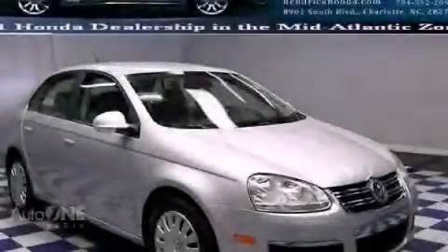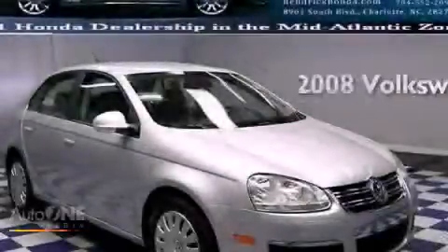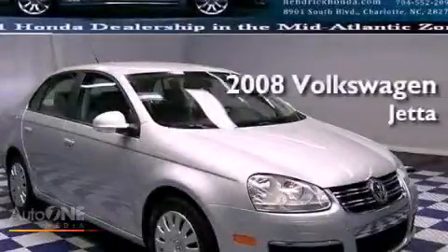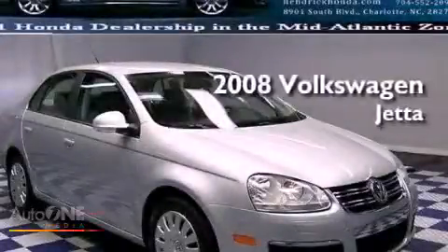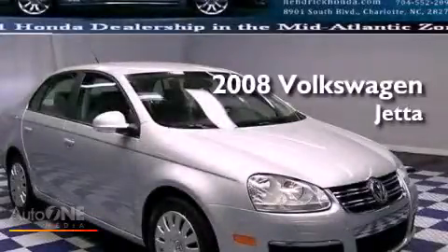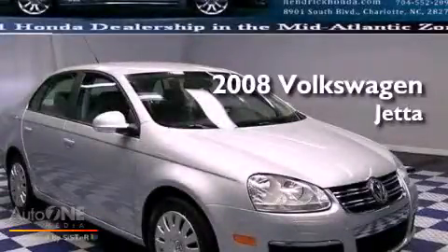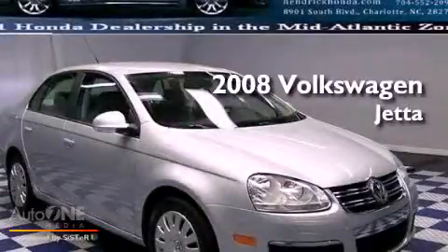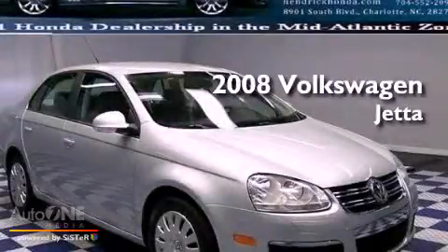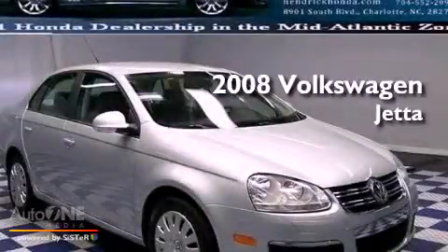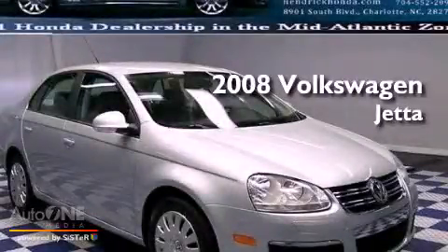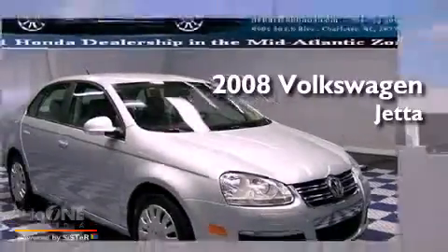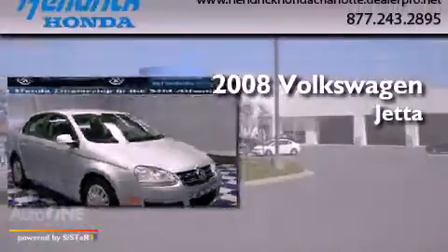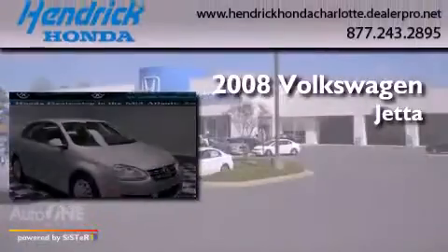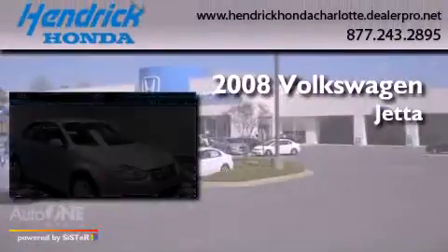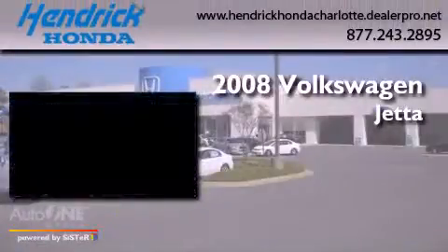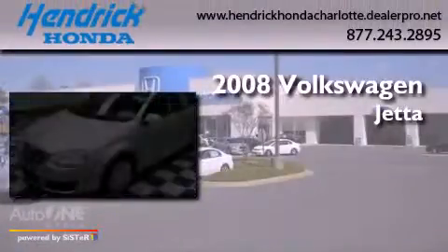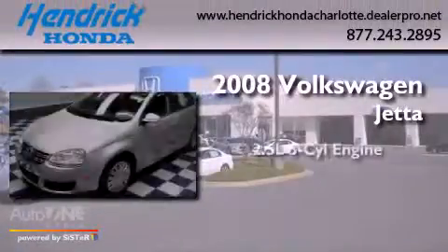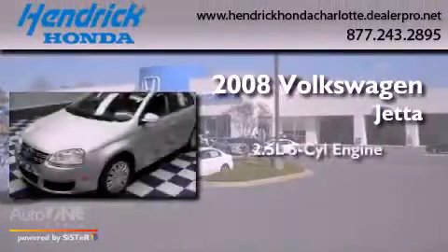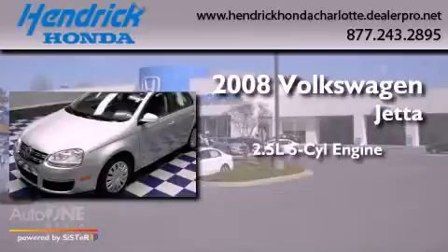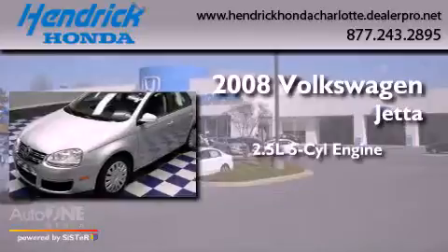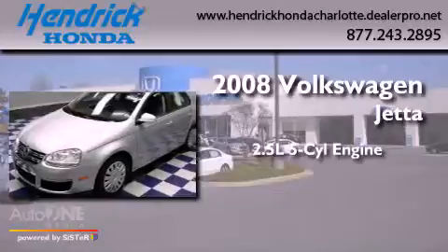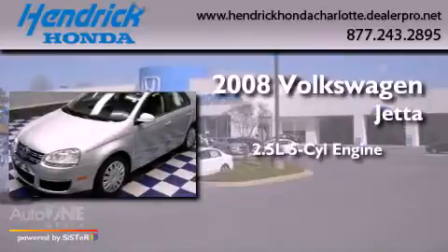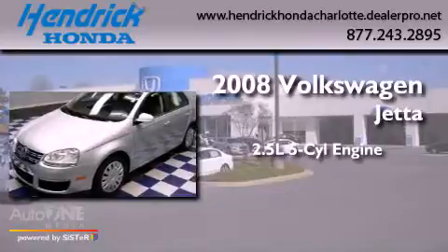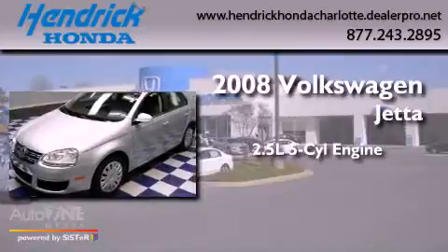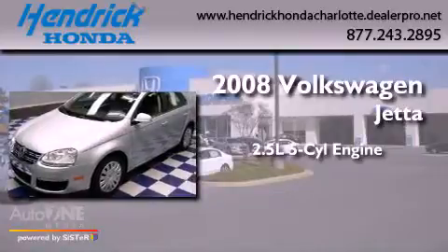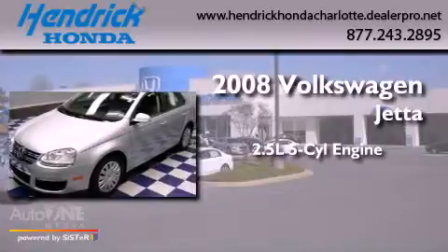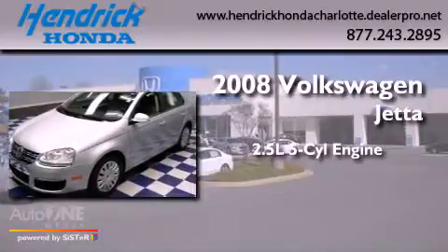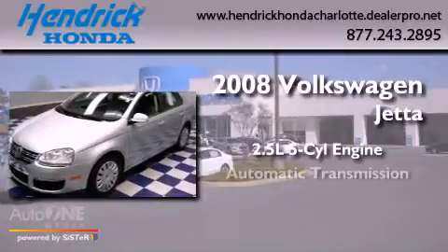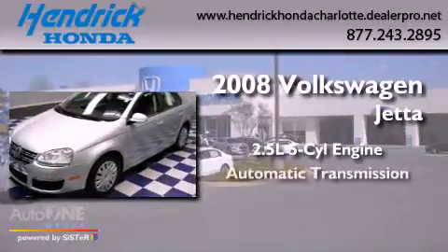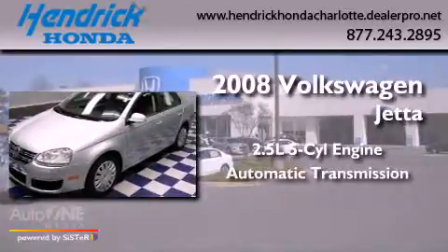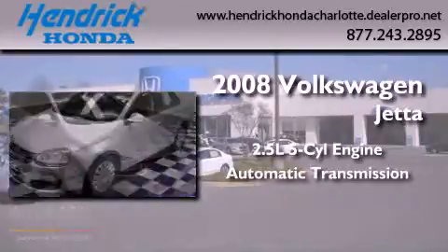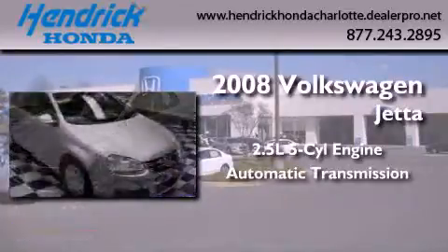This is a 2008 Volkswagen Jetta. It has a 2.5-liter, five-cylinder engine and an automatic transmission.